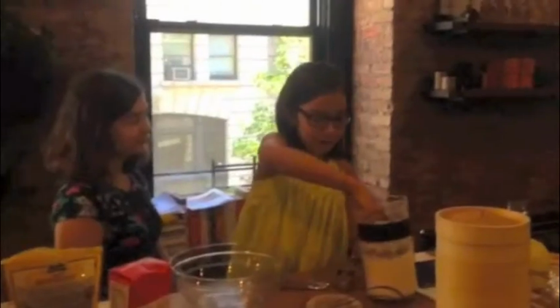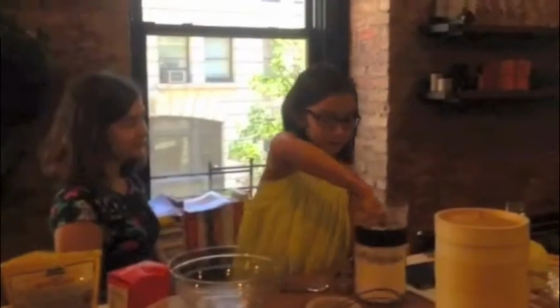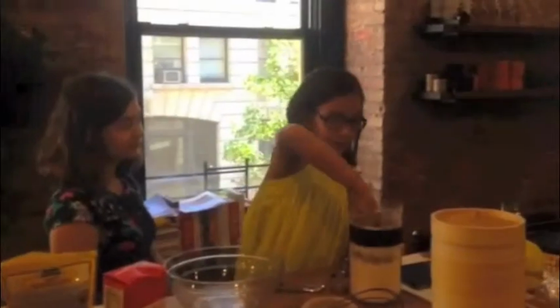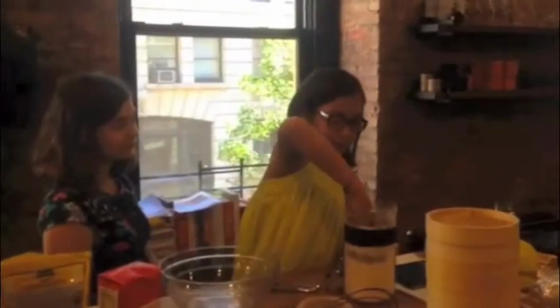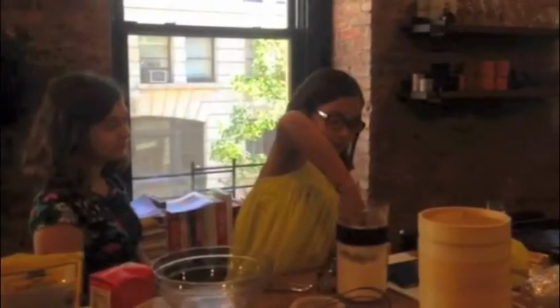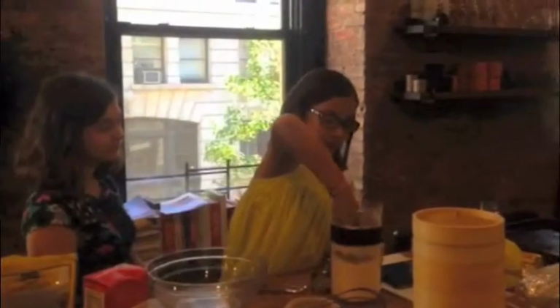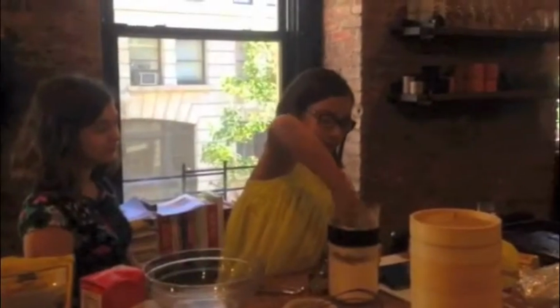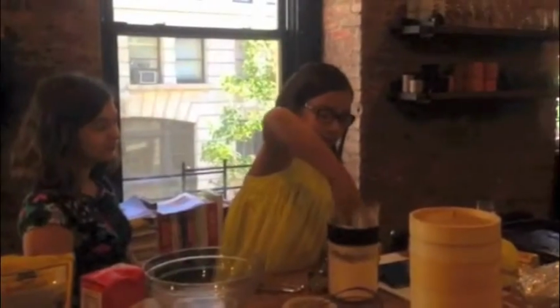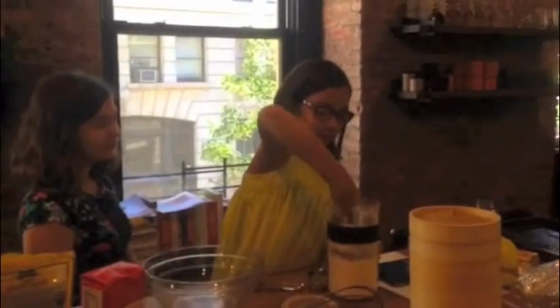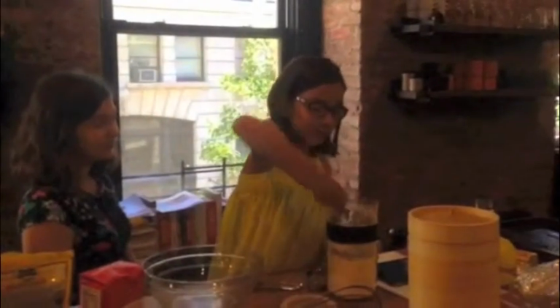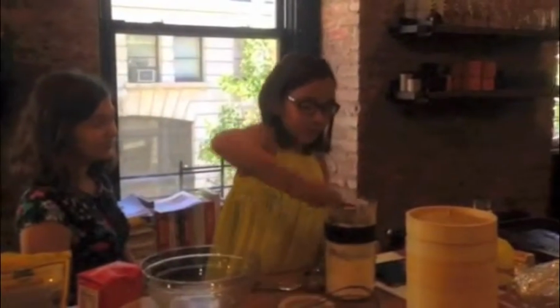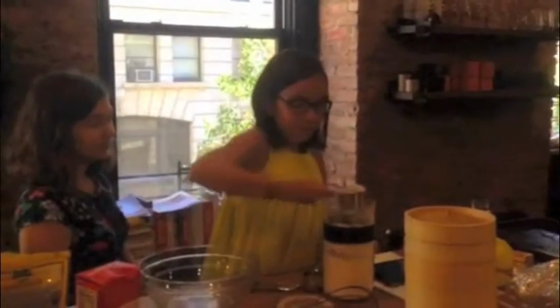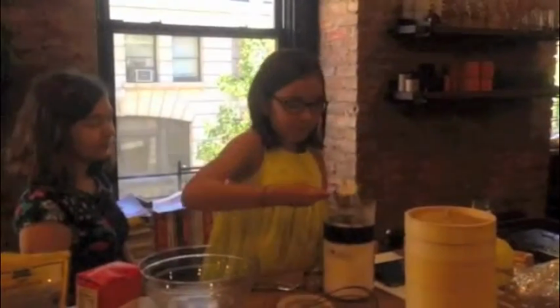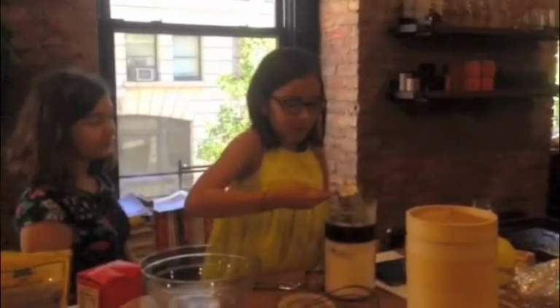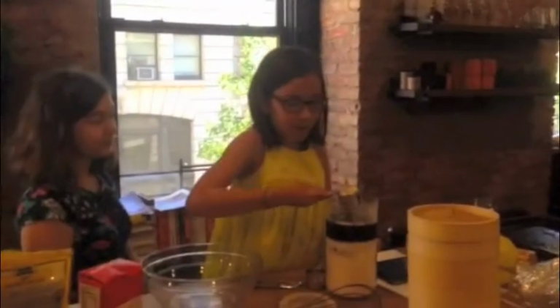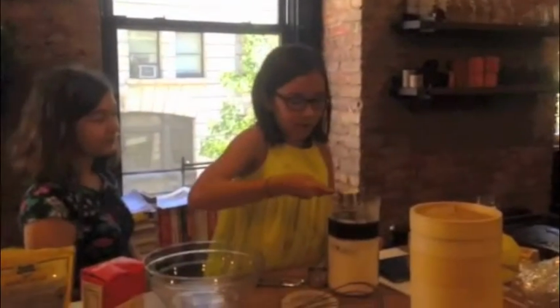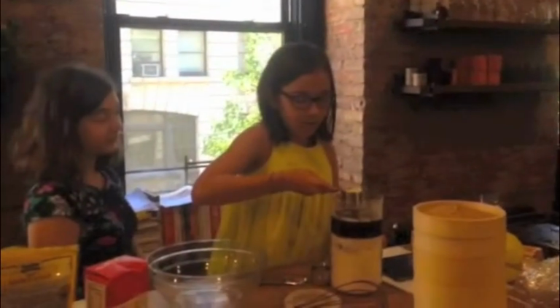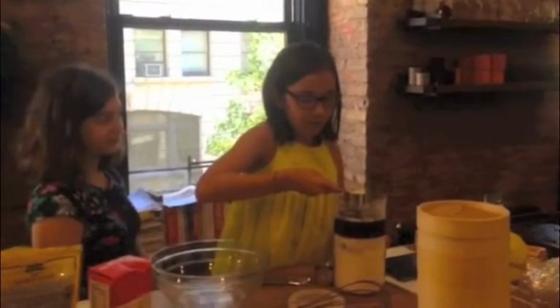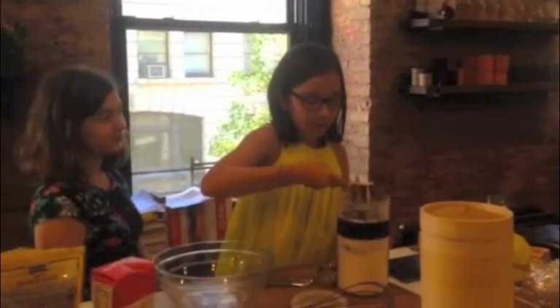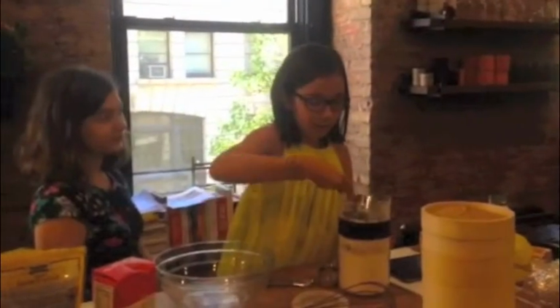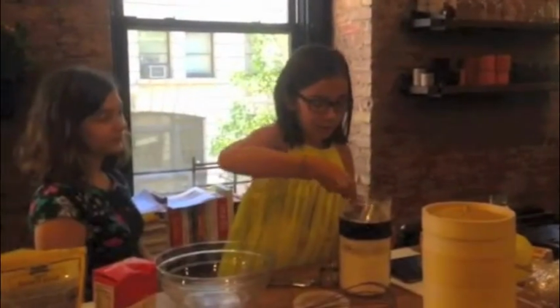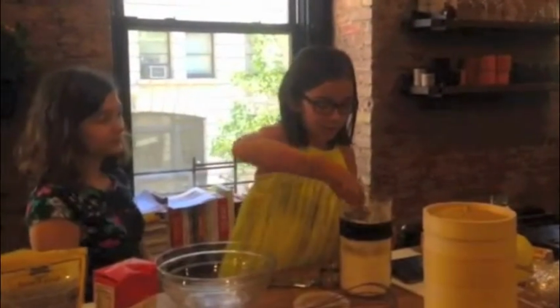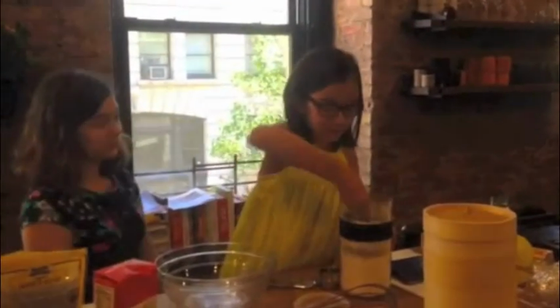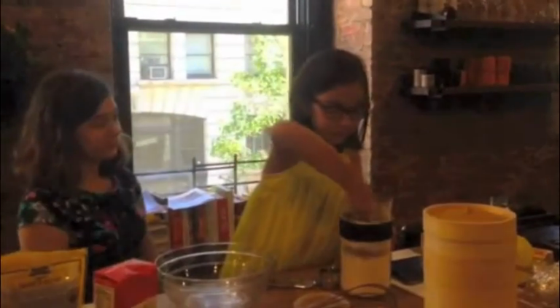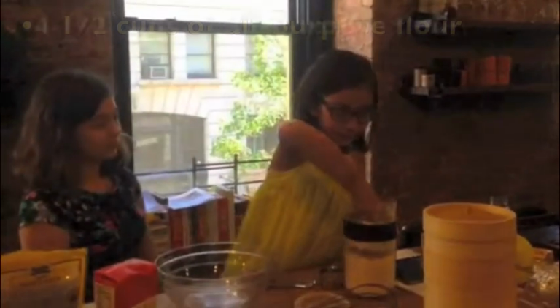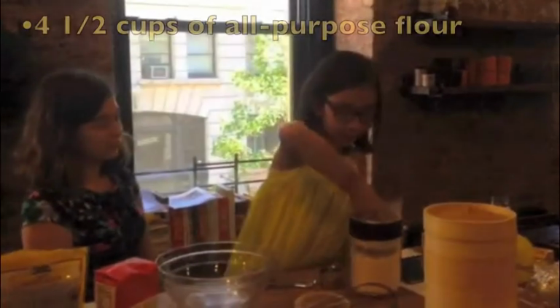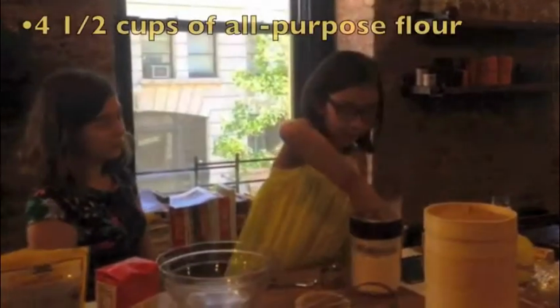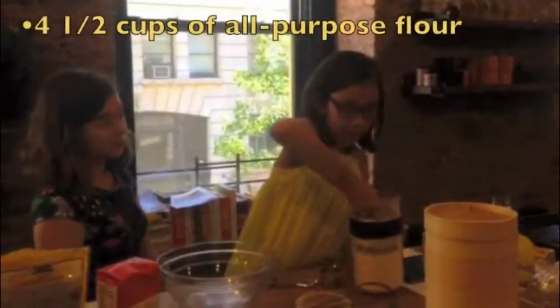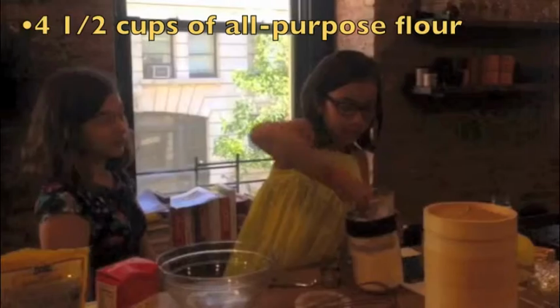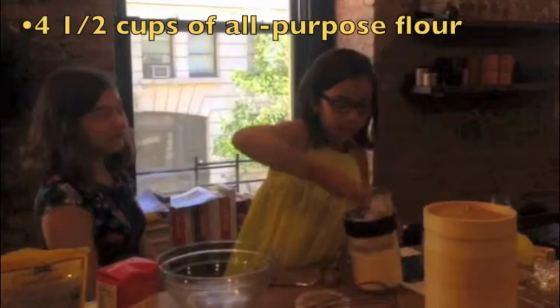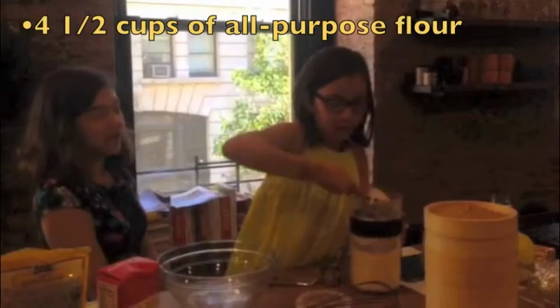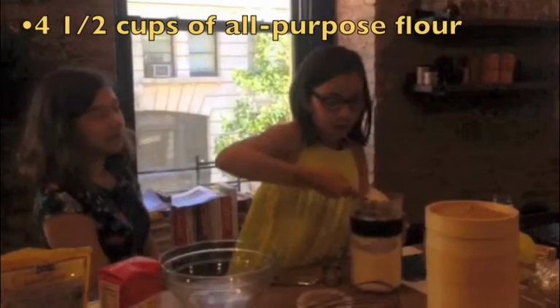First, you'll need four and a half cups of all-purpose flour.